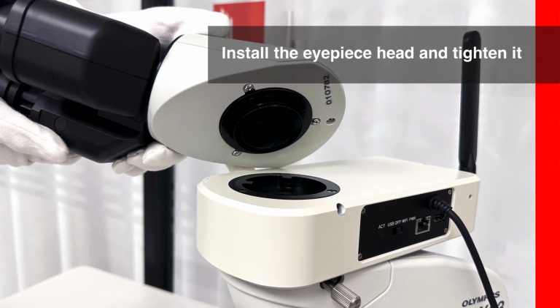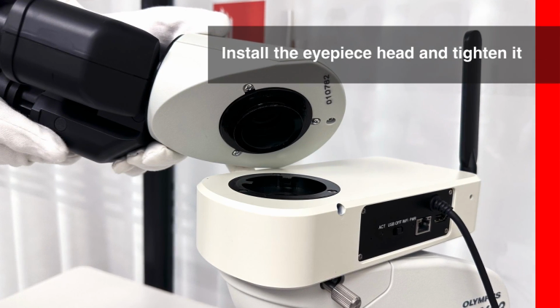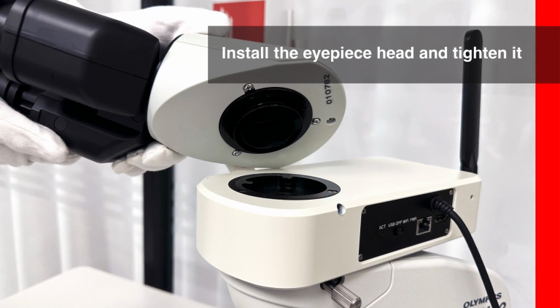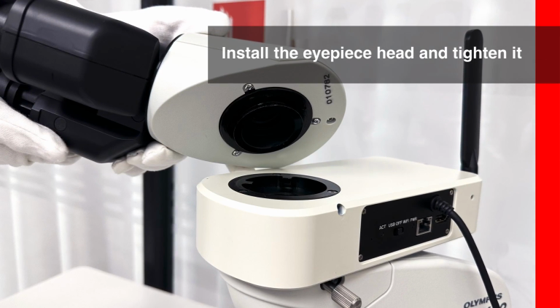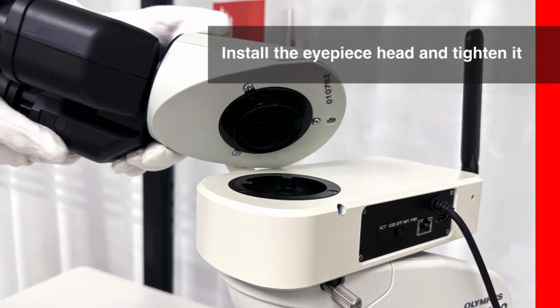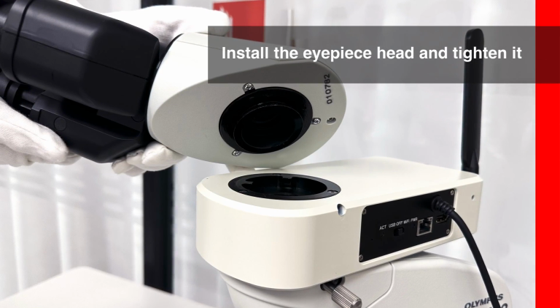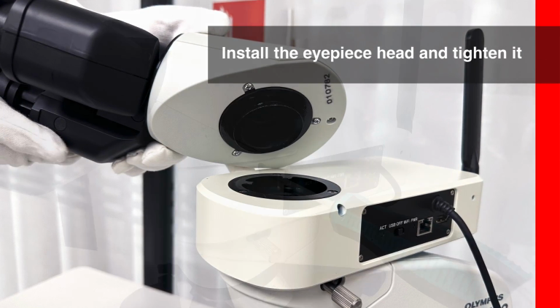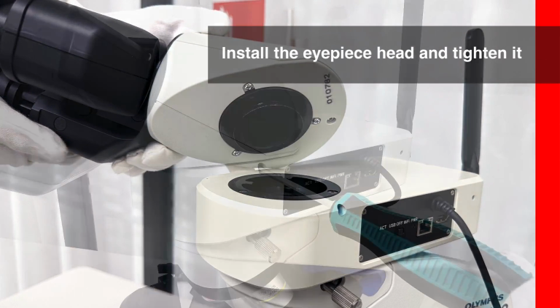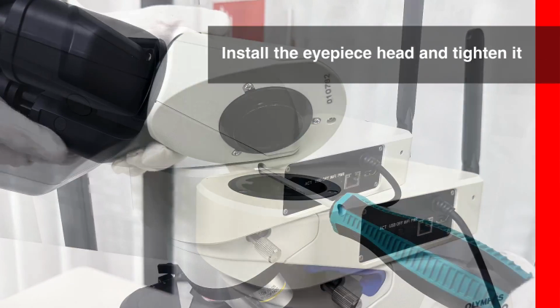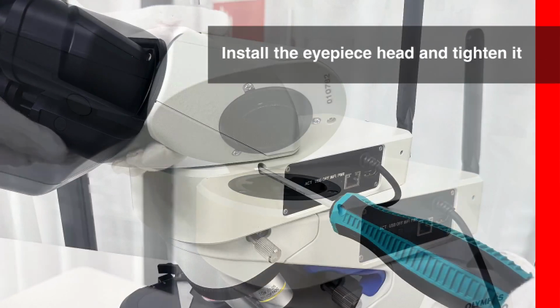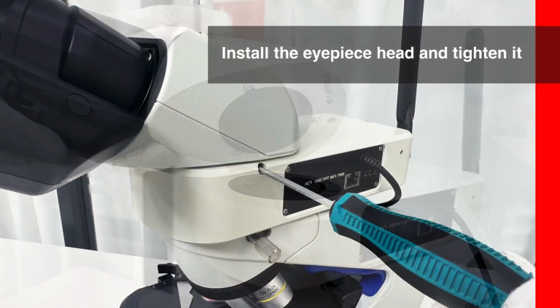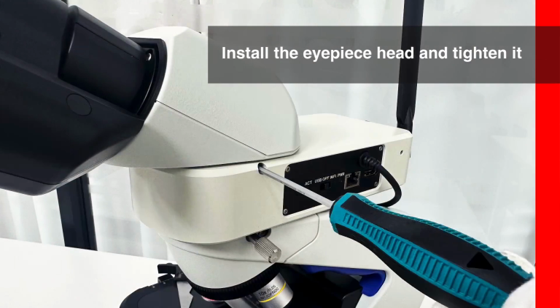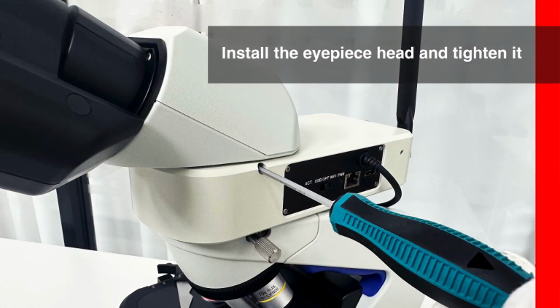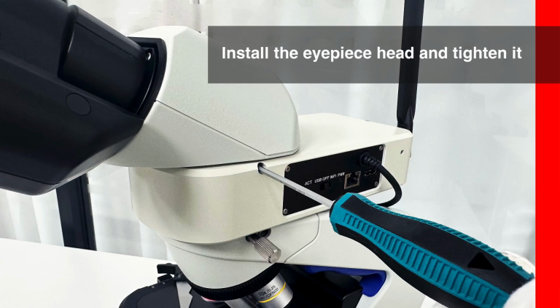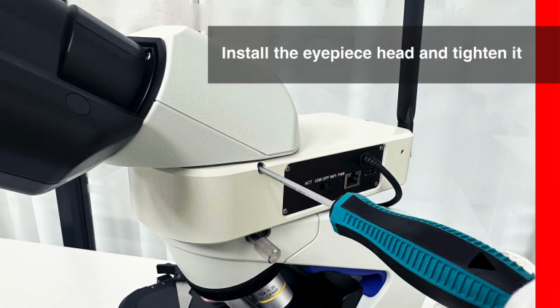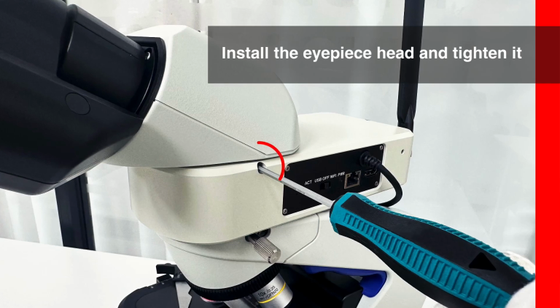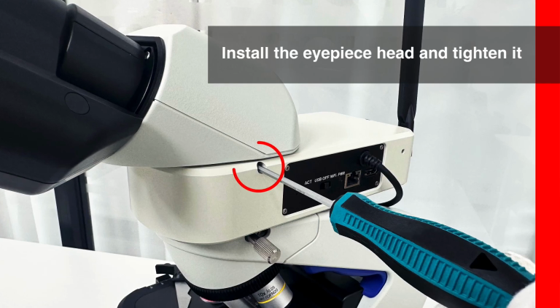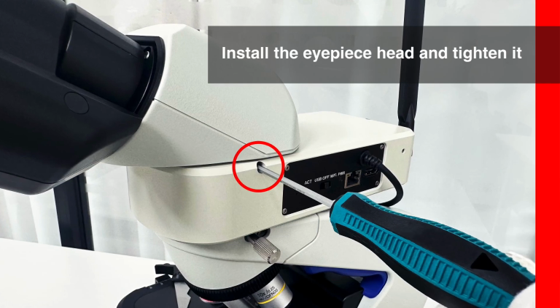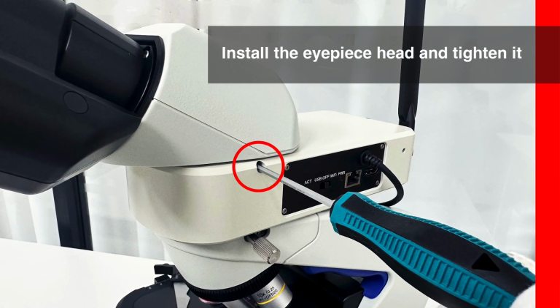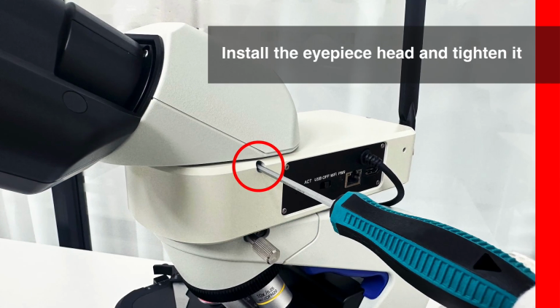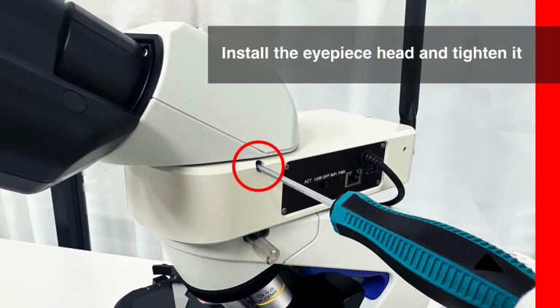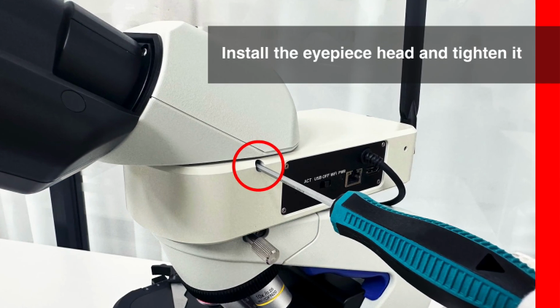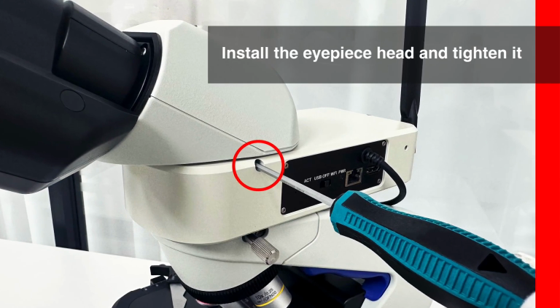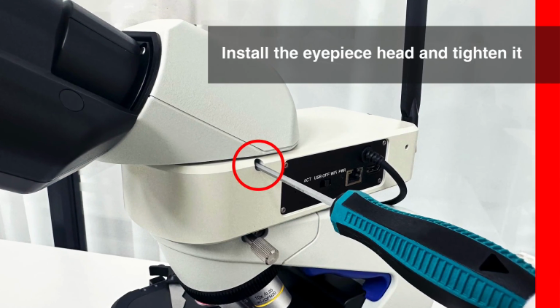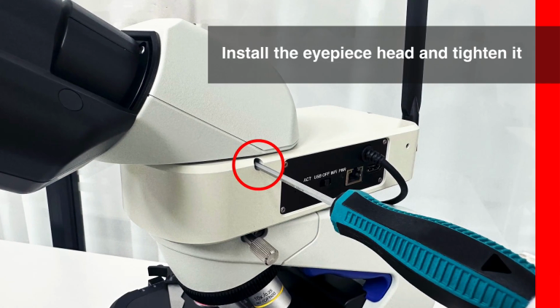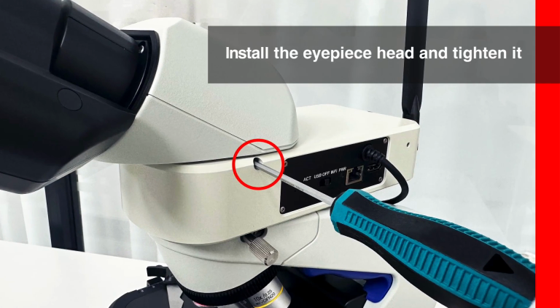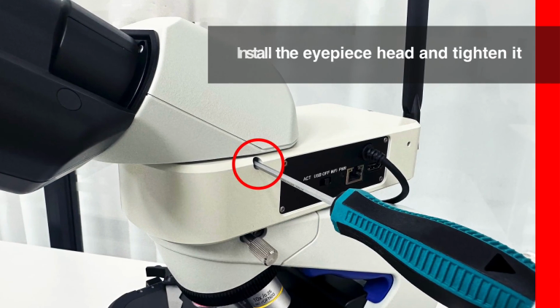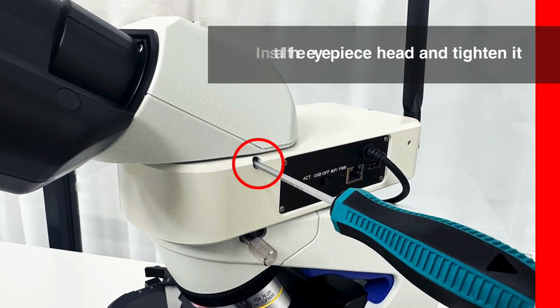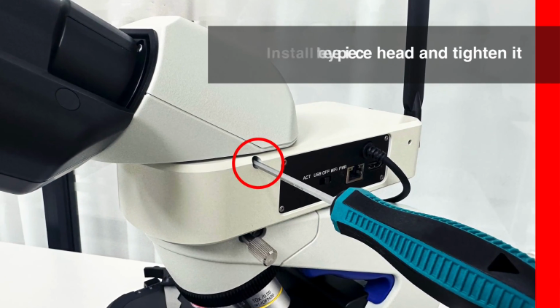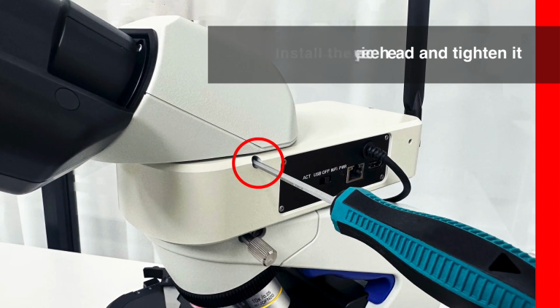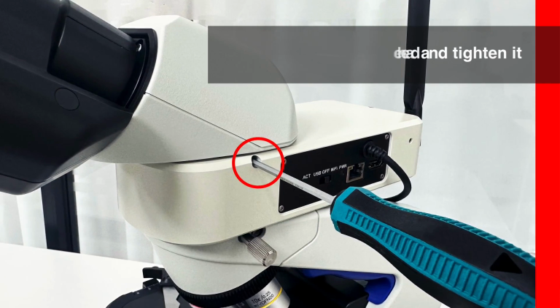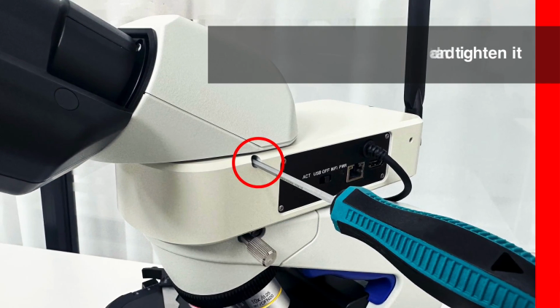Then we use a 3-millimeter allen key to attach the eyepiece head of the Olympus CX23.